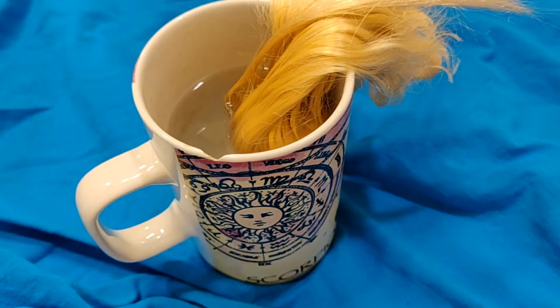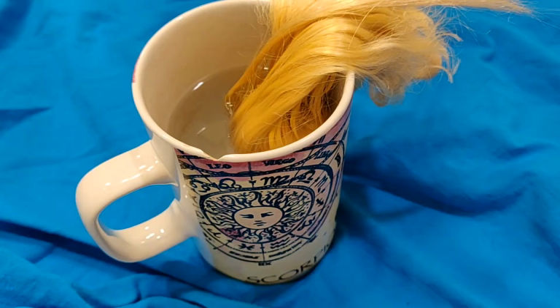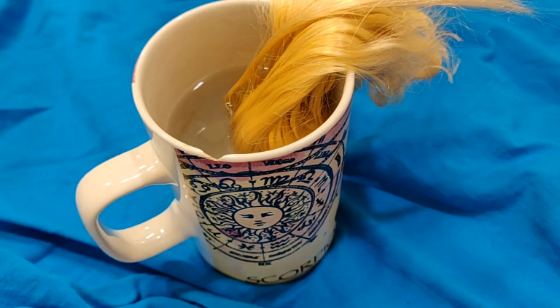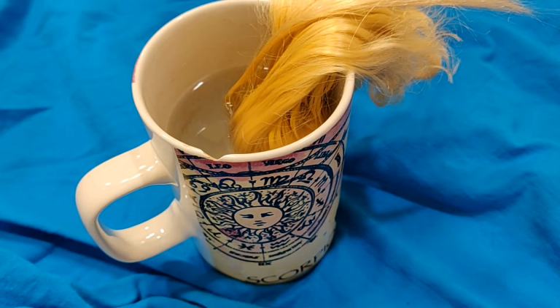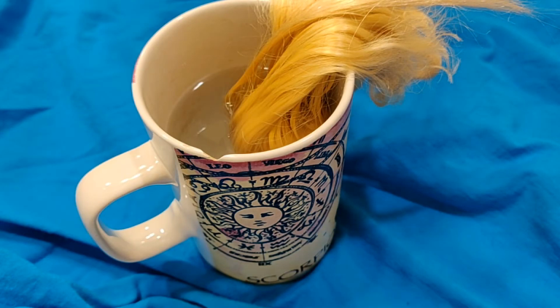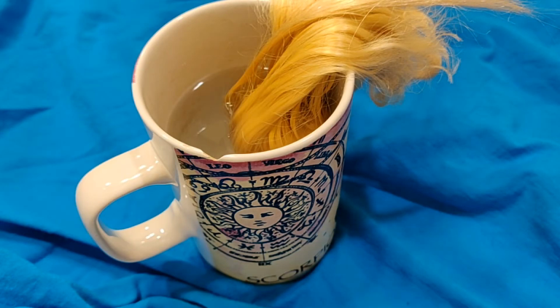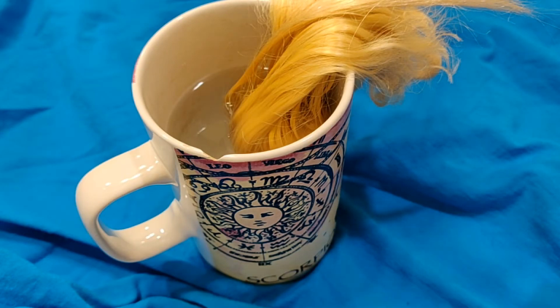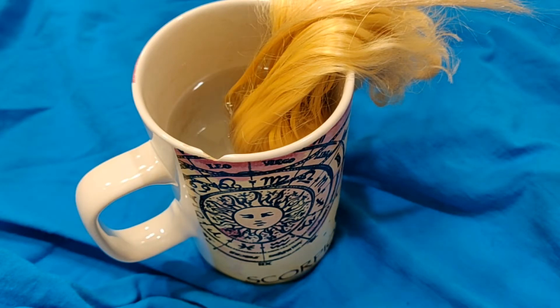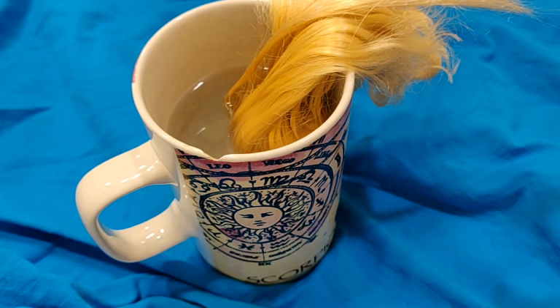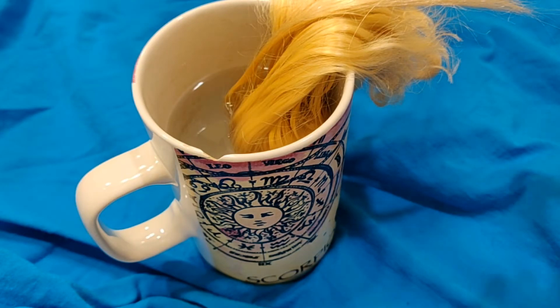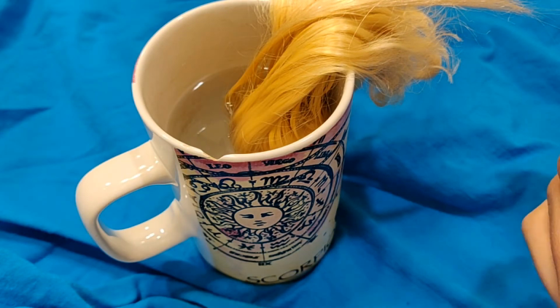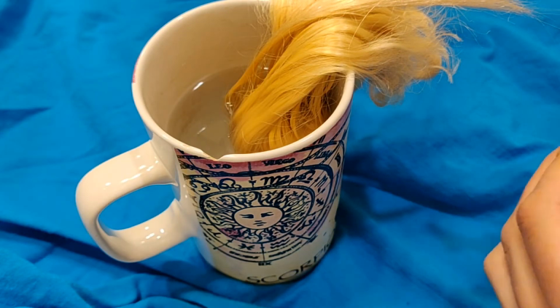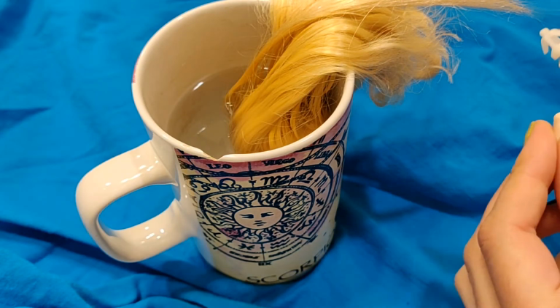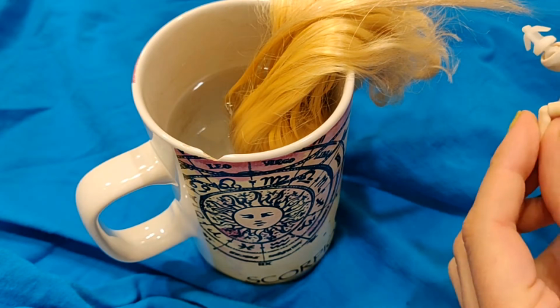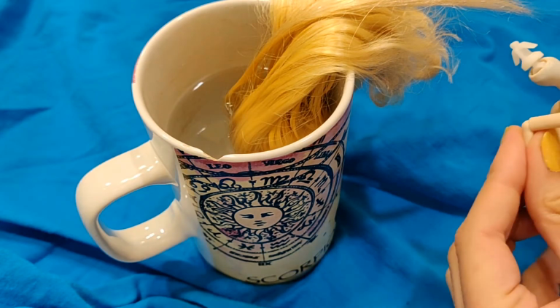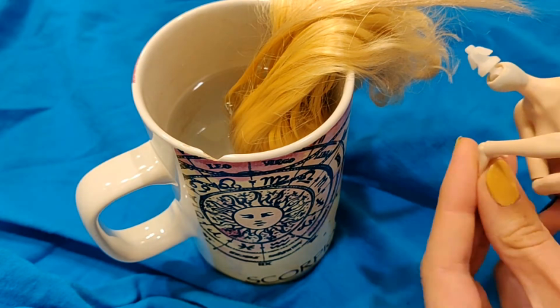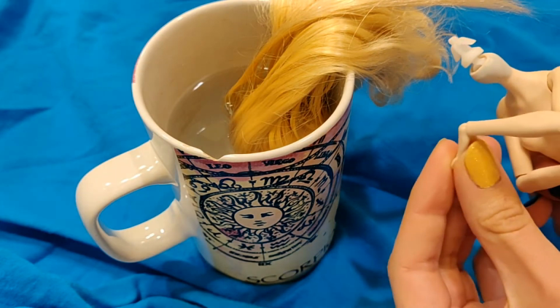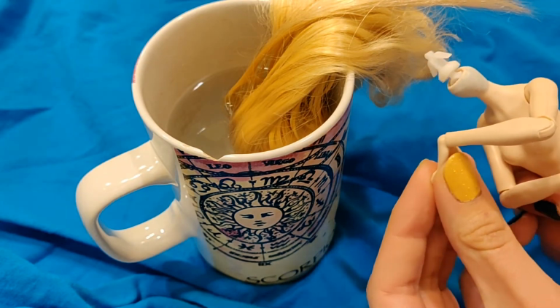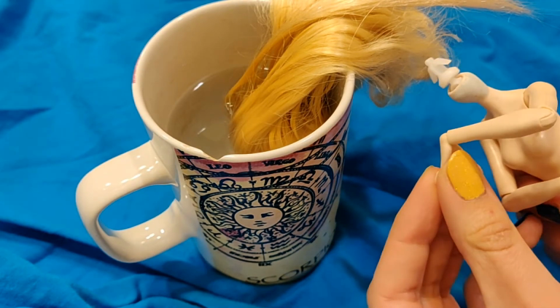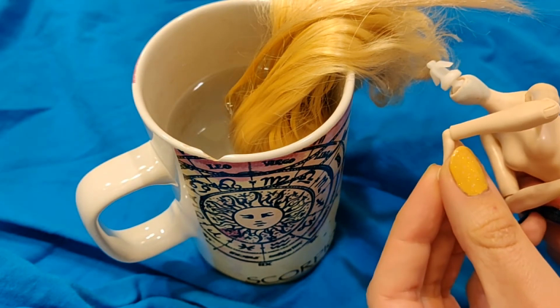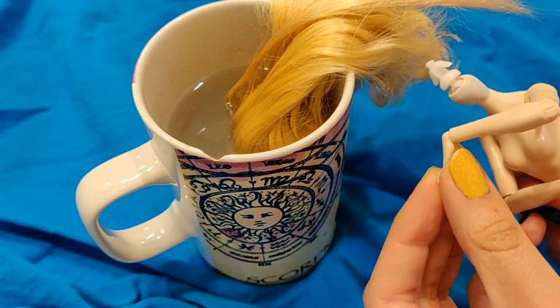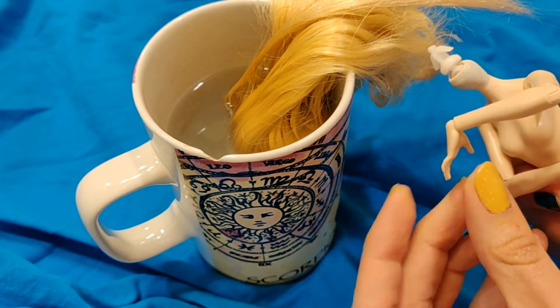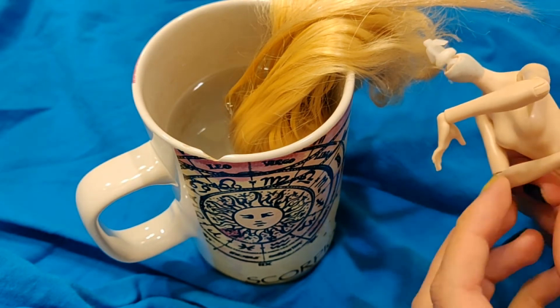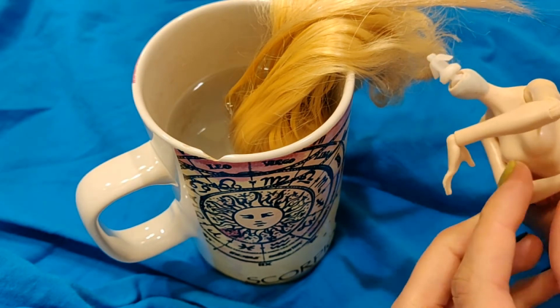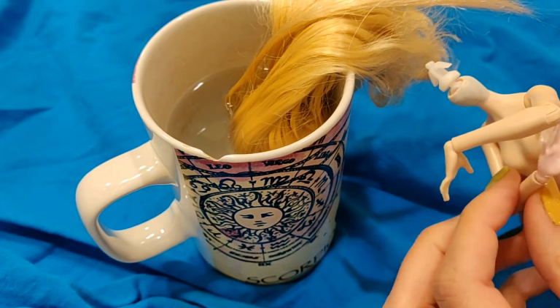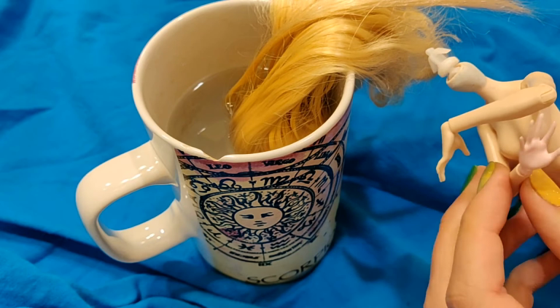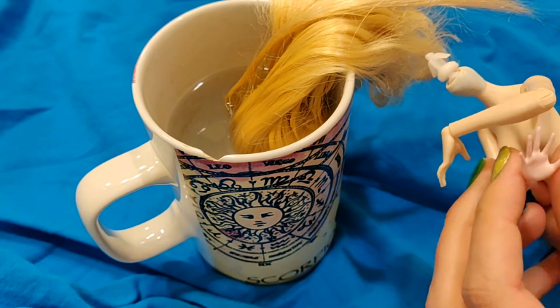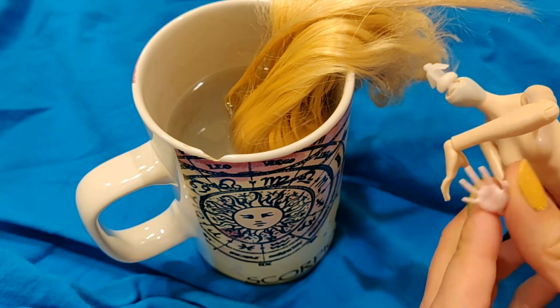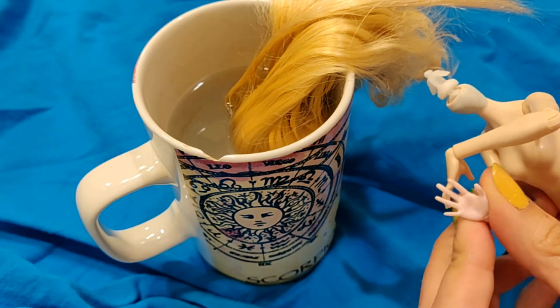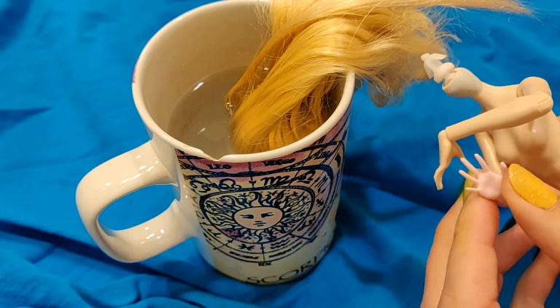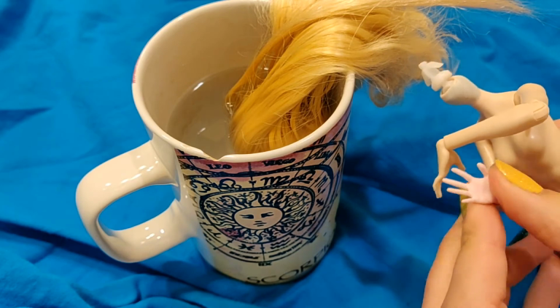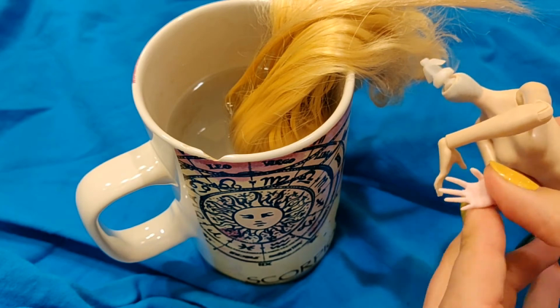Now, being extra careful to soften the head properly this time, I put the head and body back together.